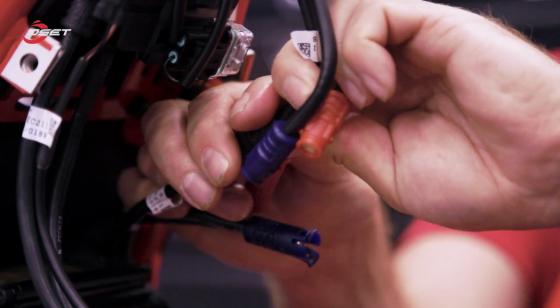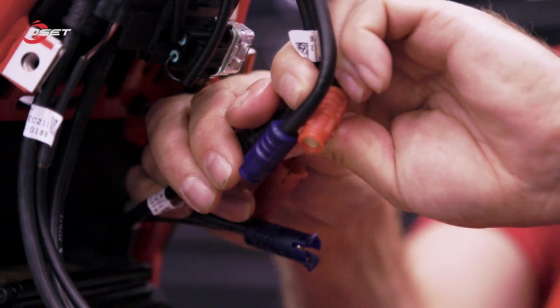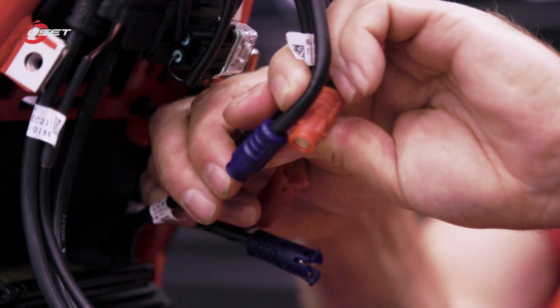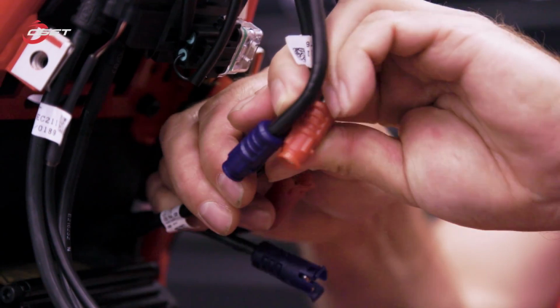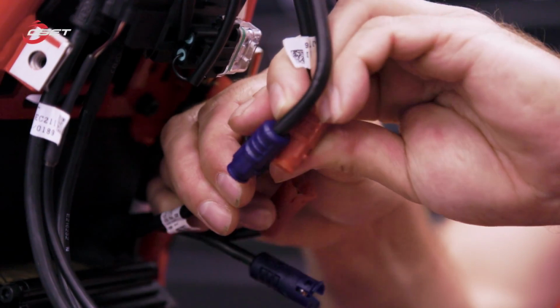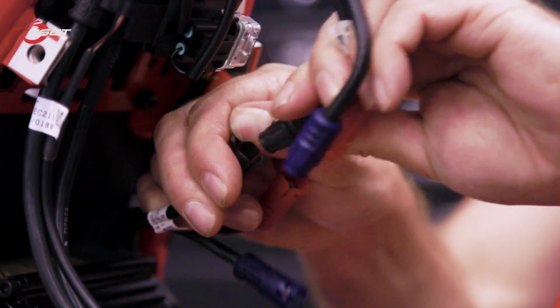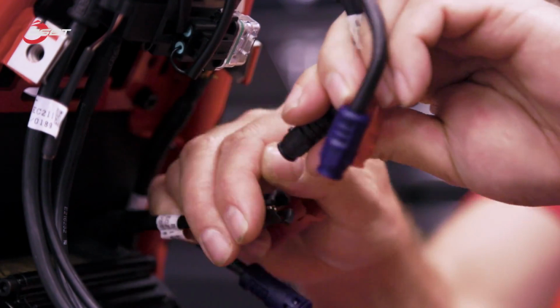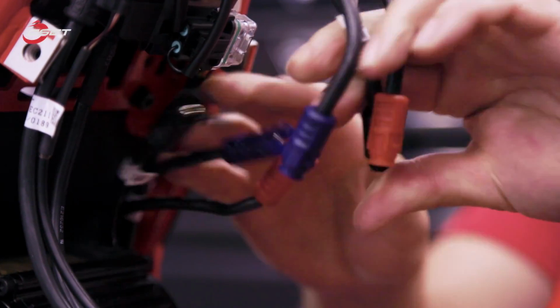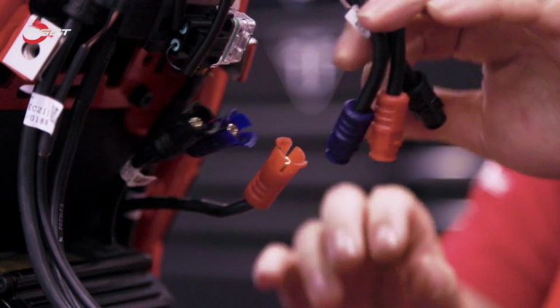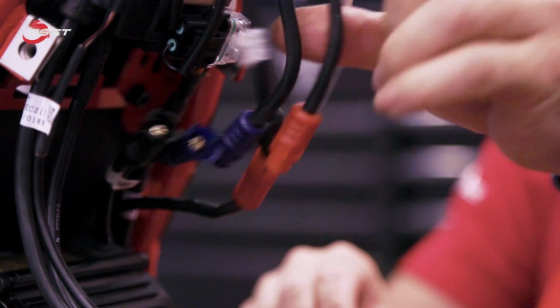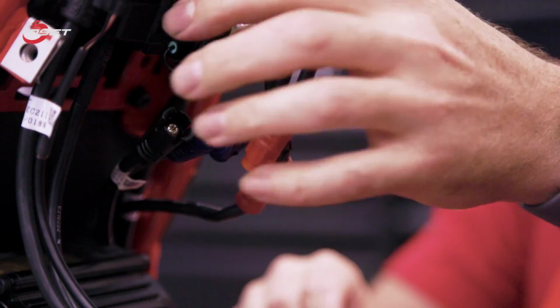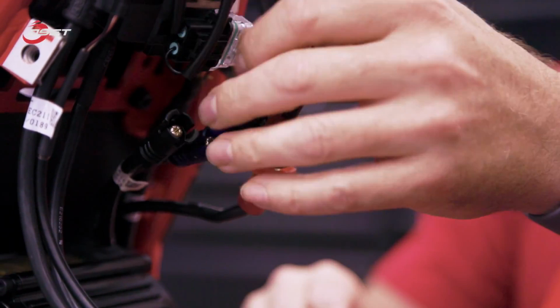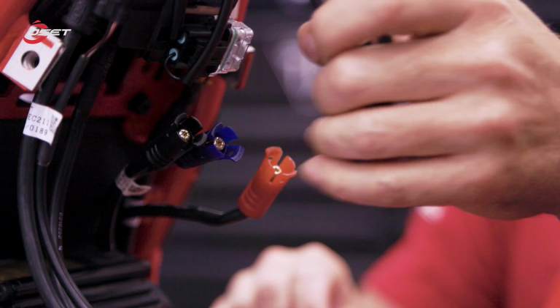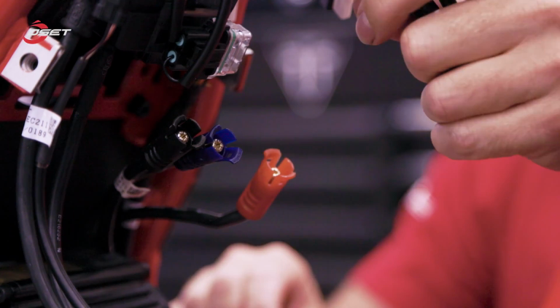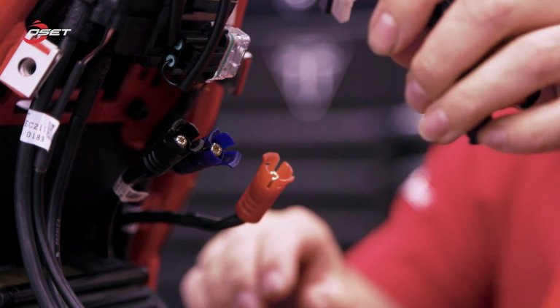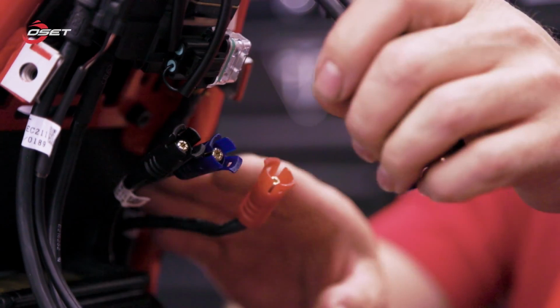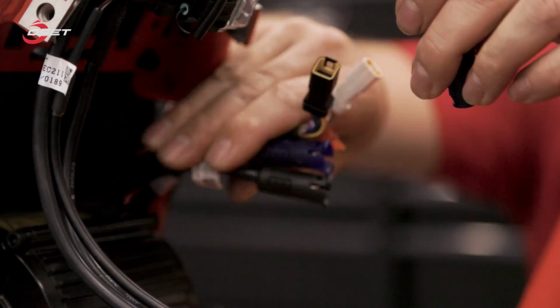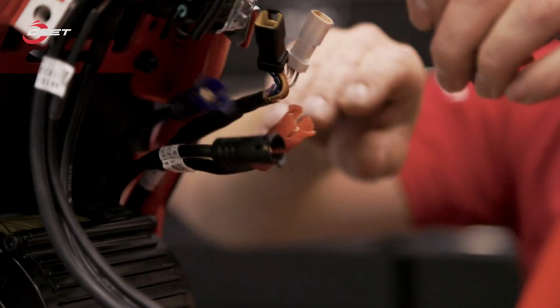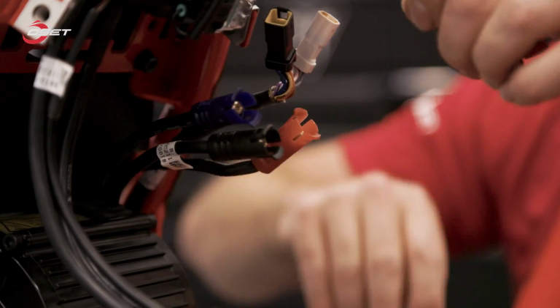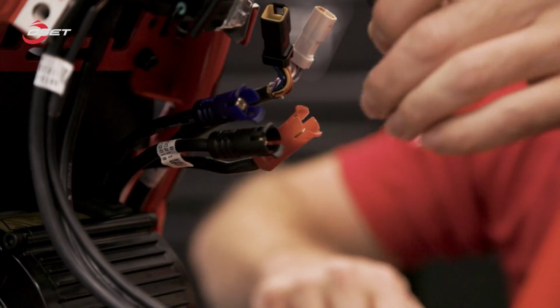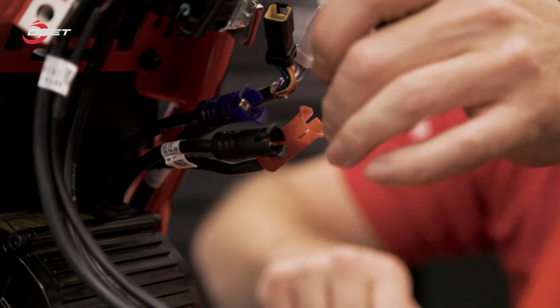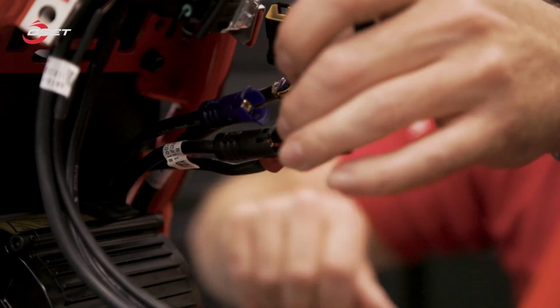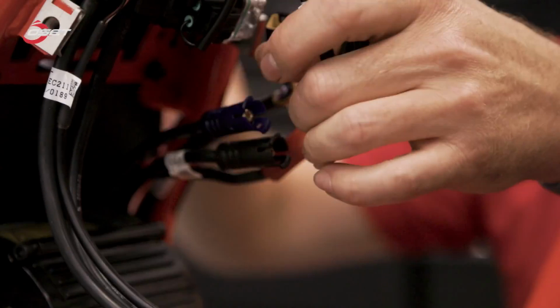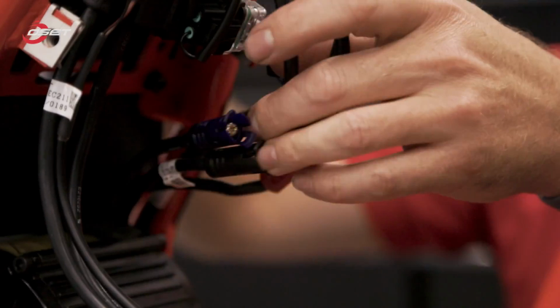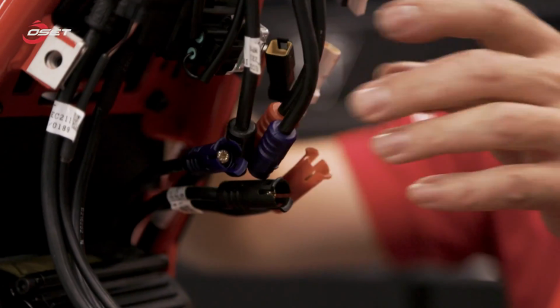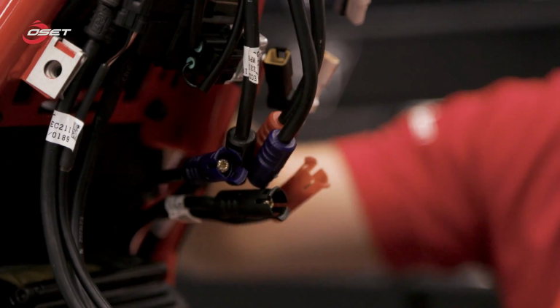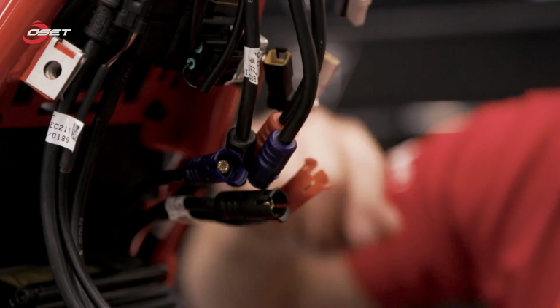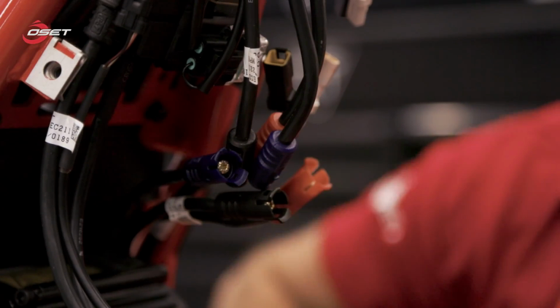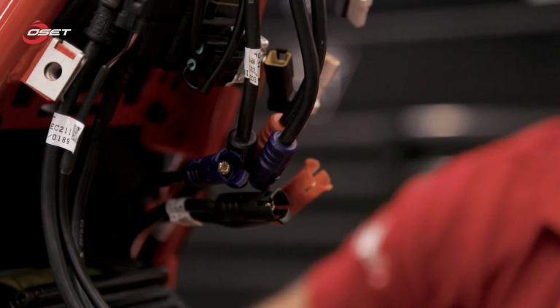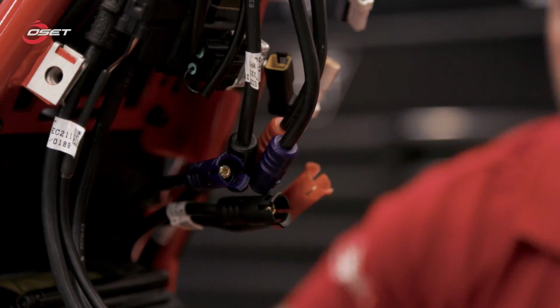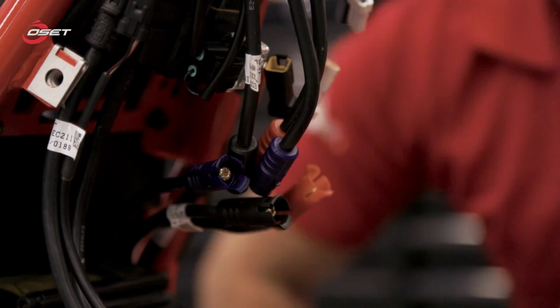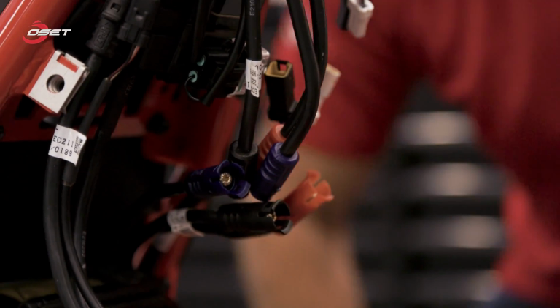All the cables from the motor are now disconnected. I'll go on to the other side and remove the chain.